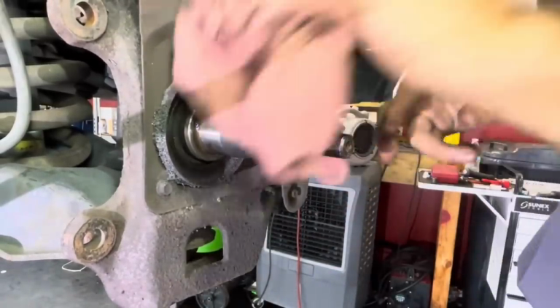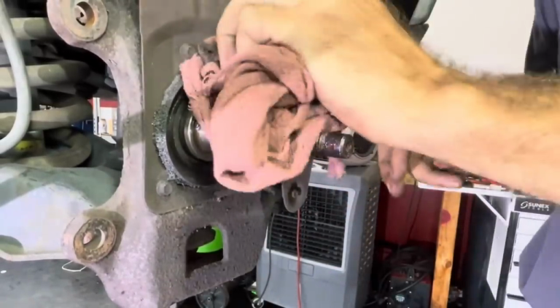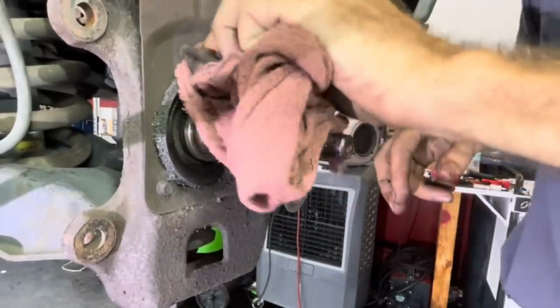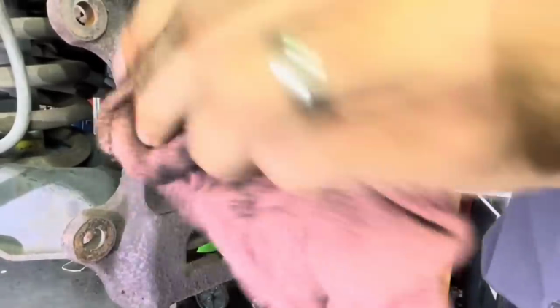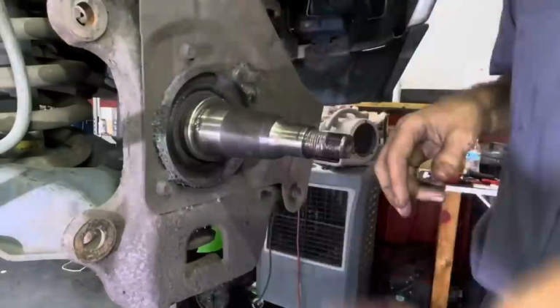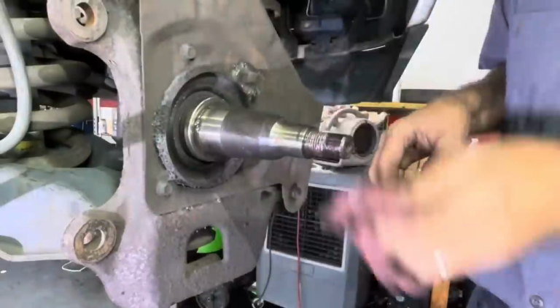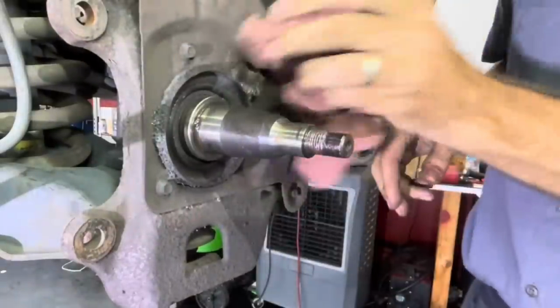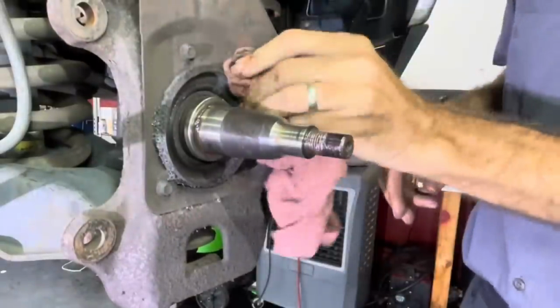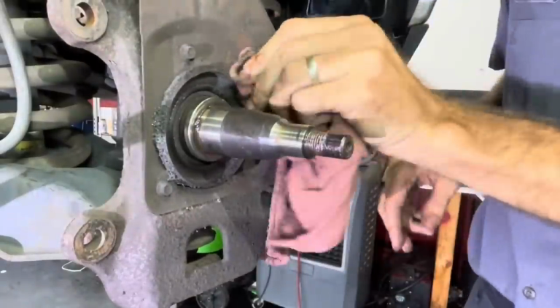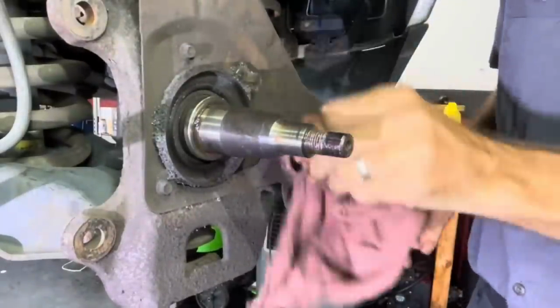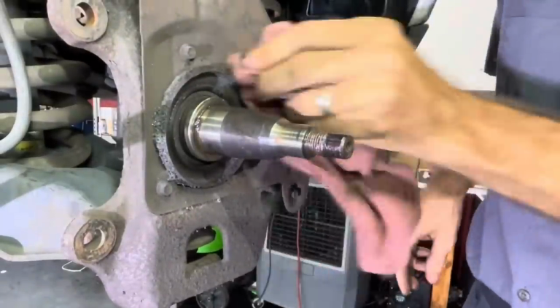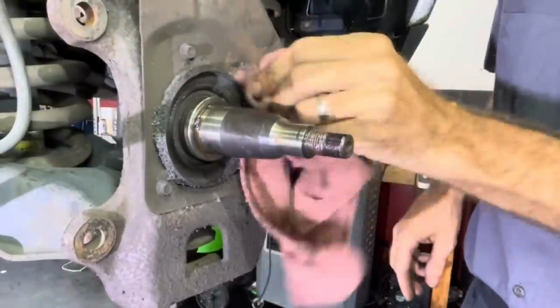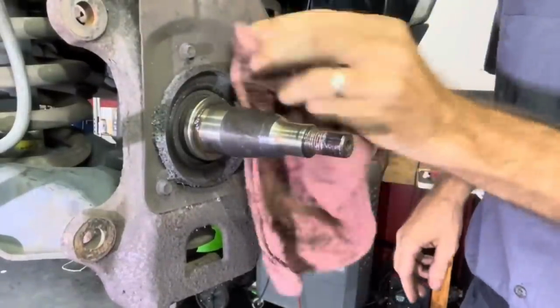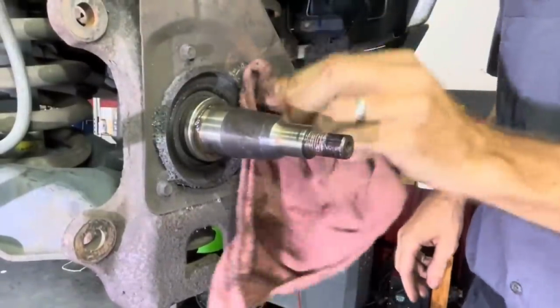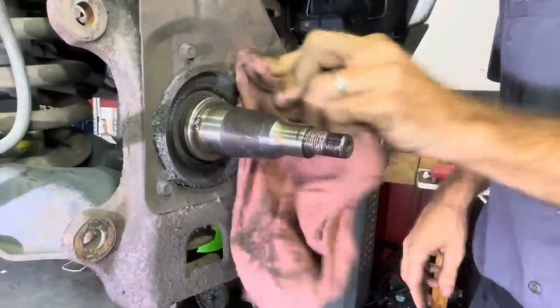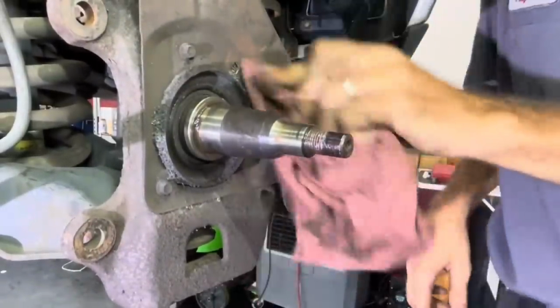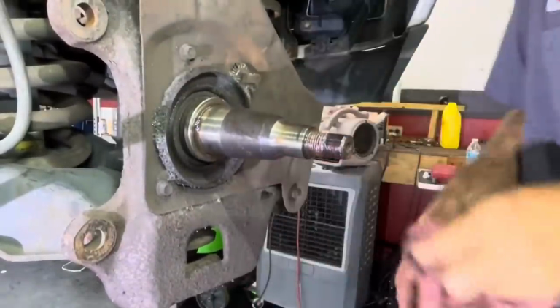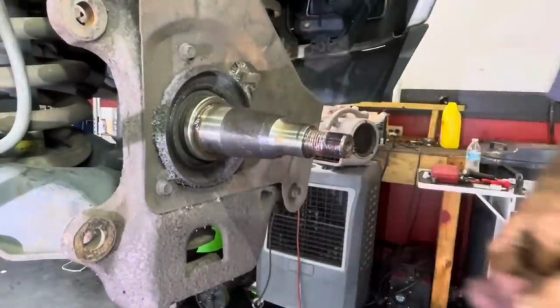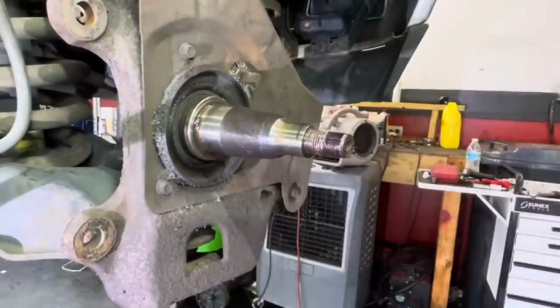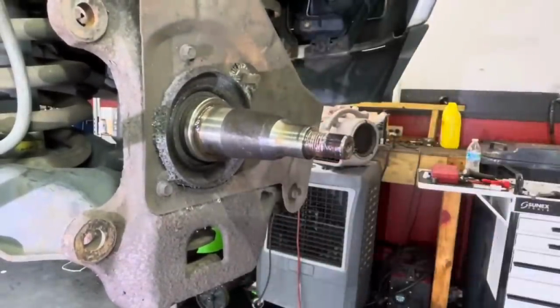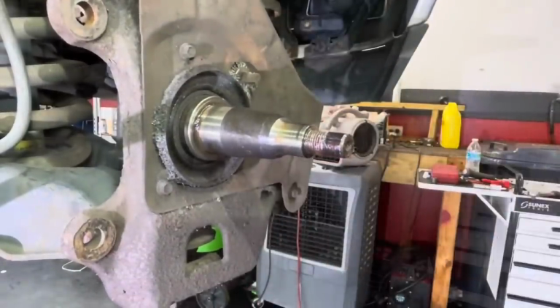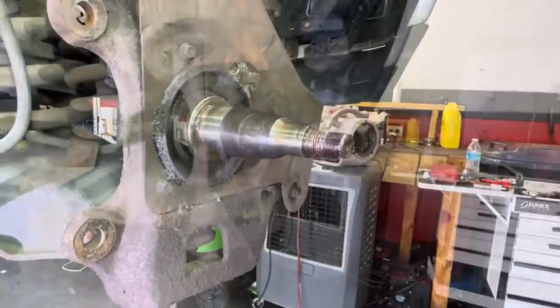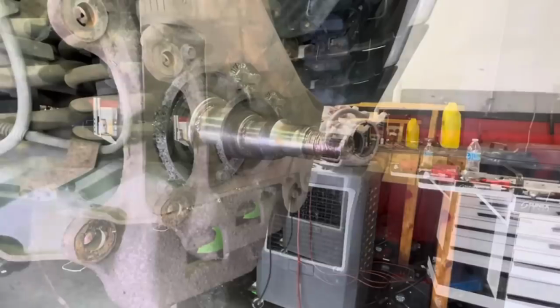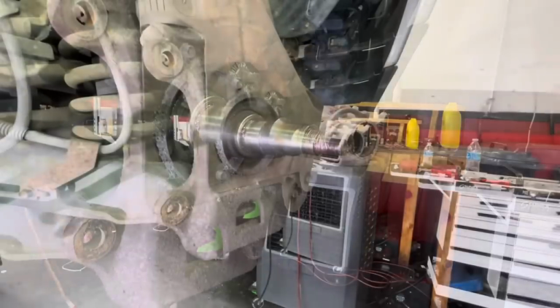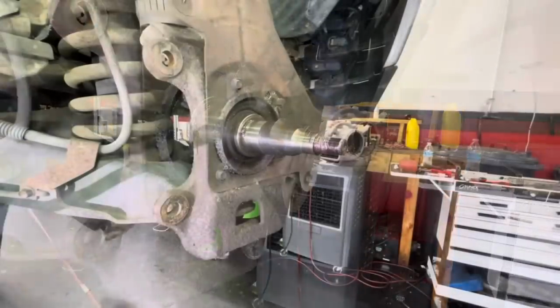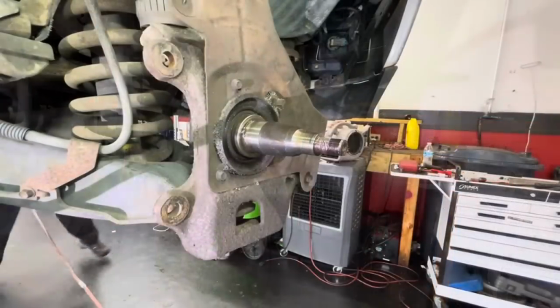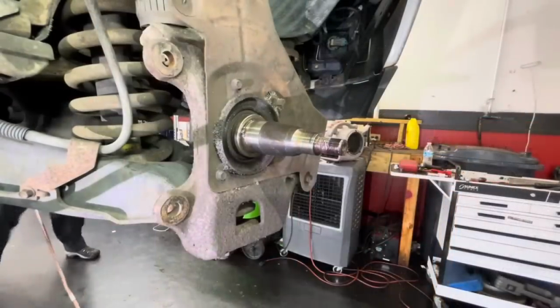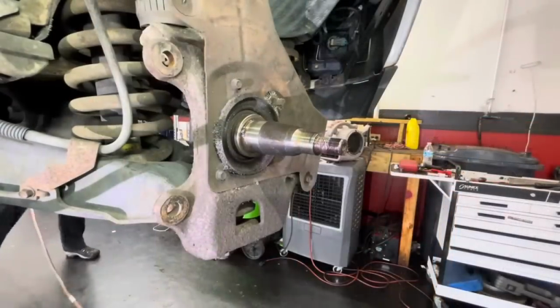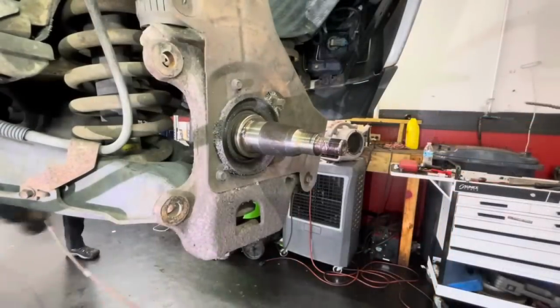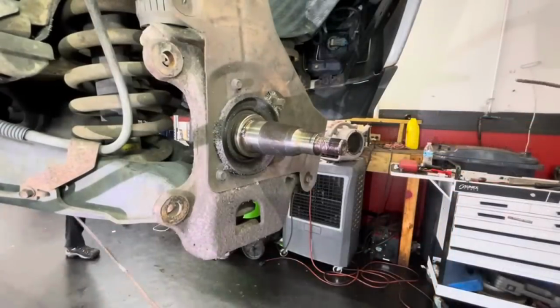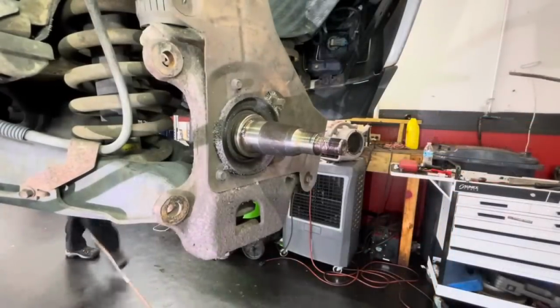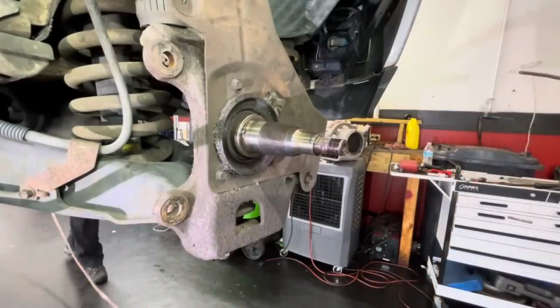The metal shavings are stuck on everywhere. We're going to force it out of here with a combined effort.